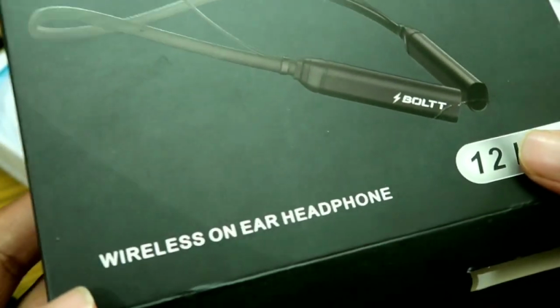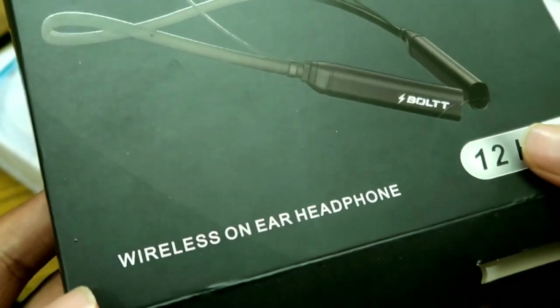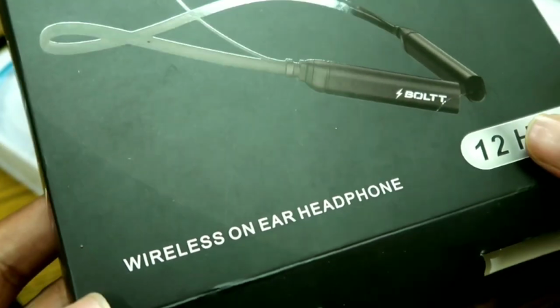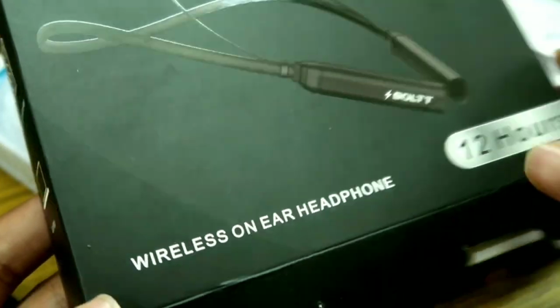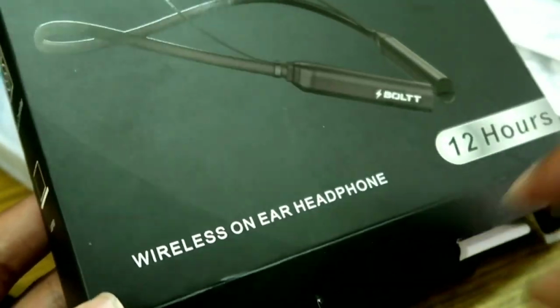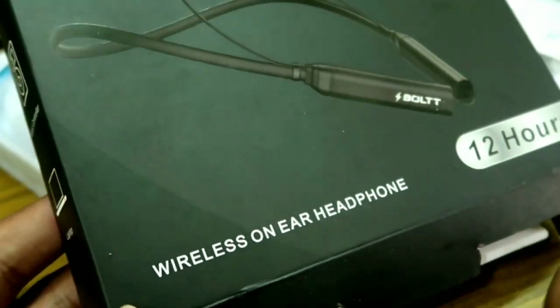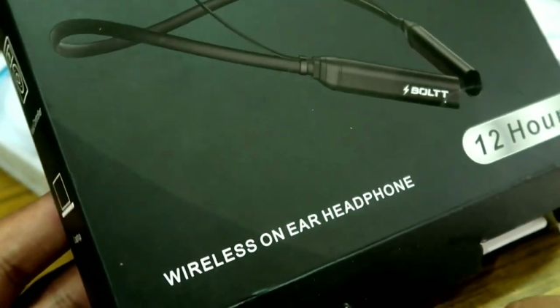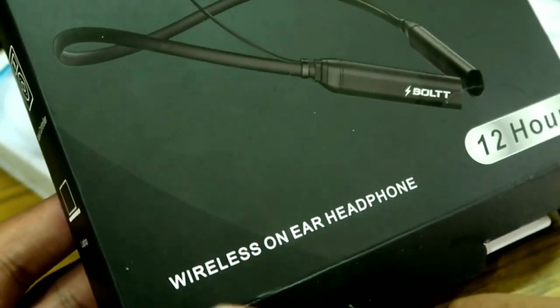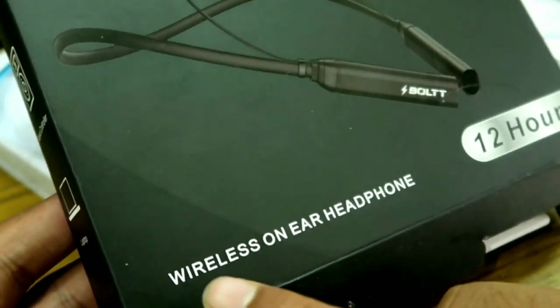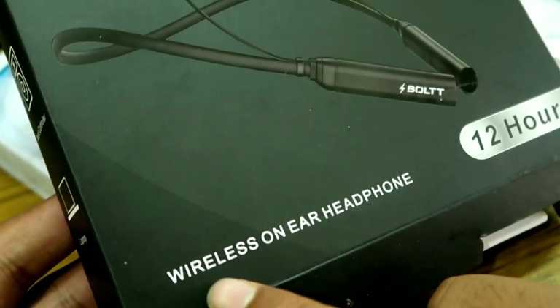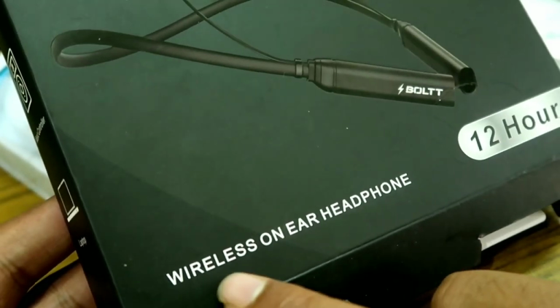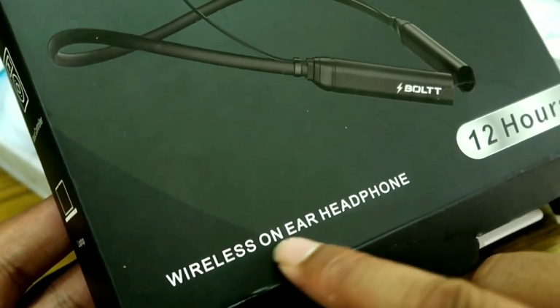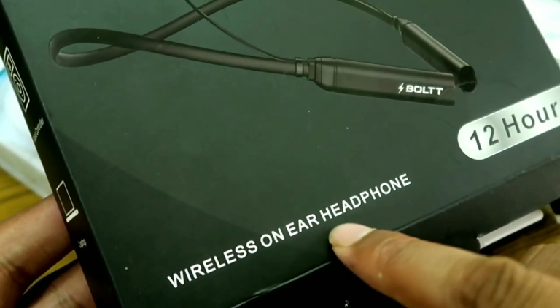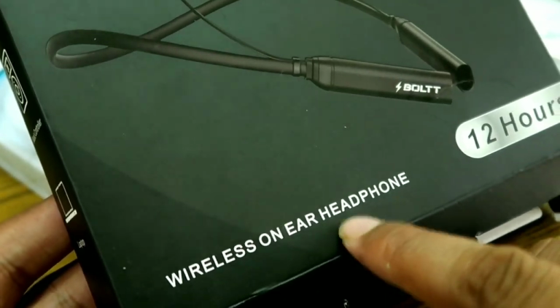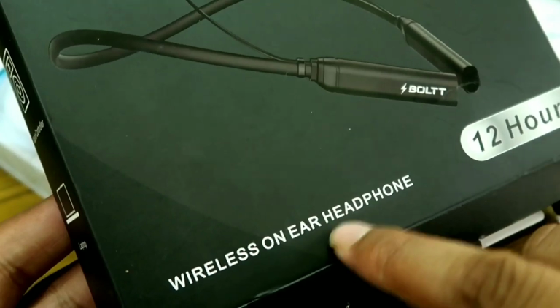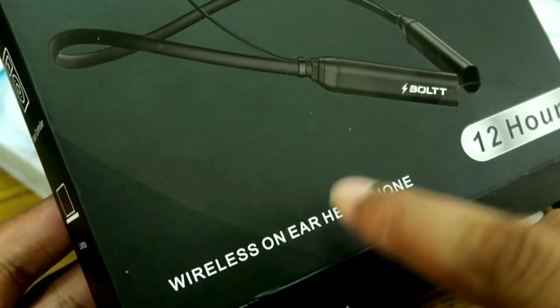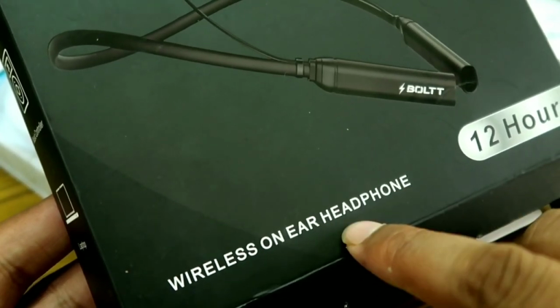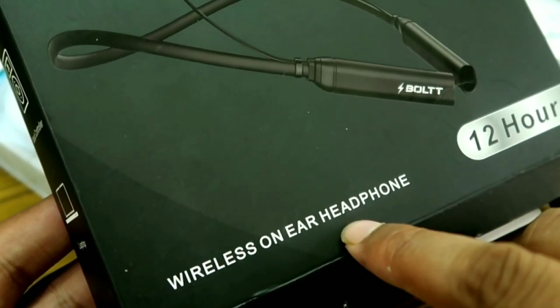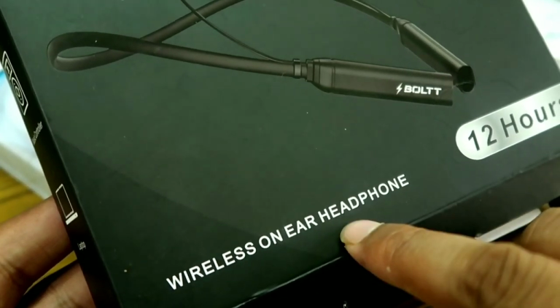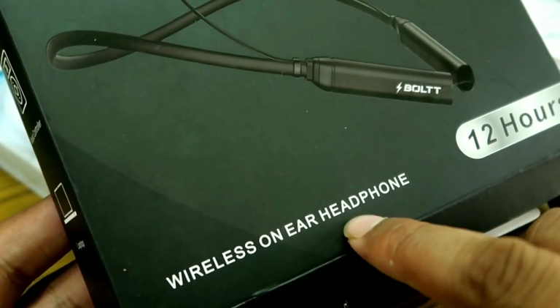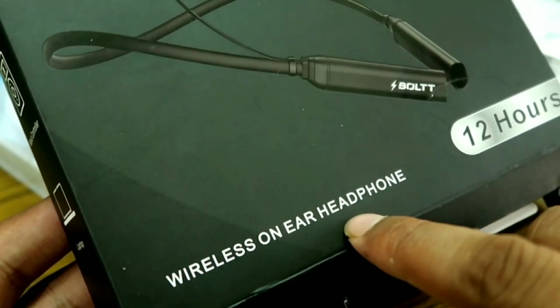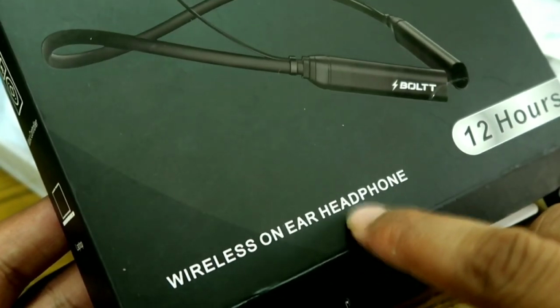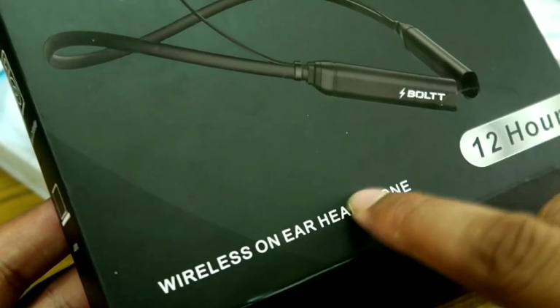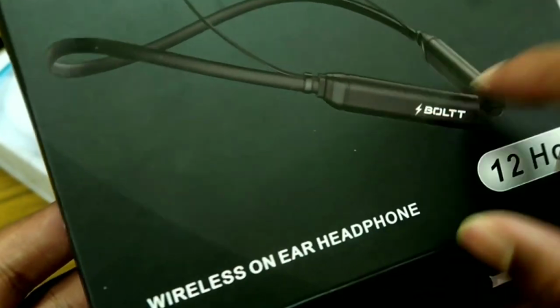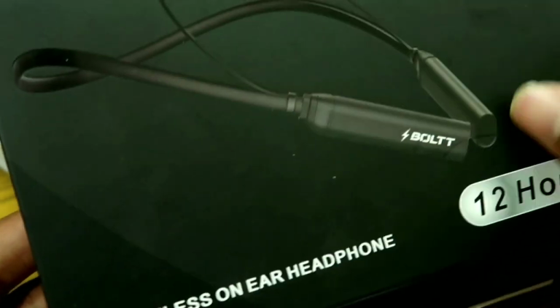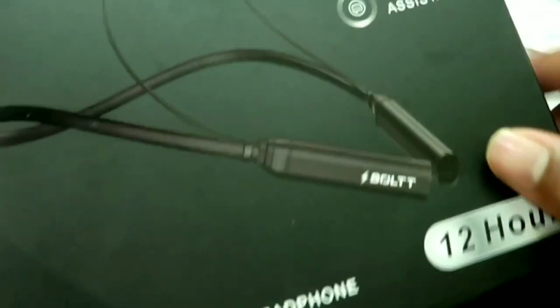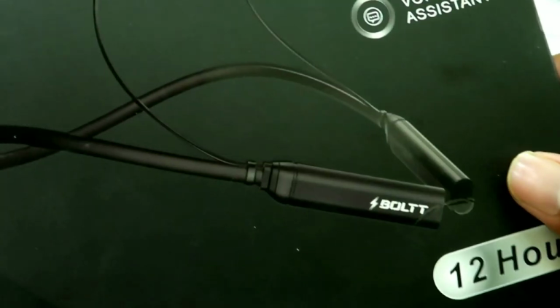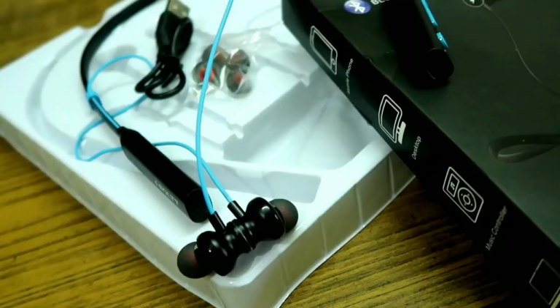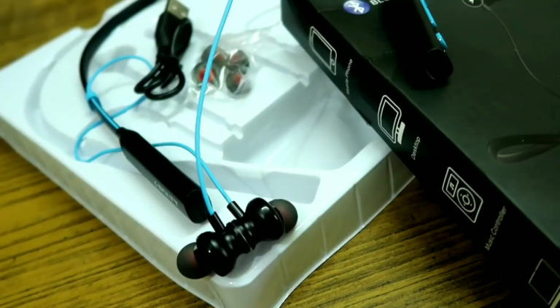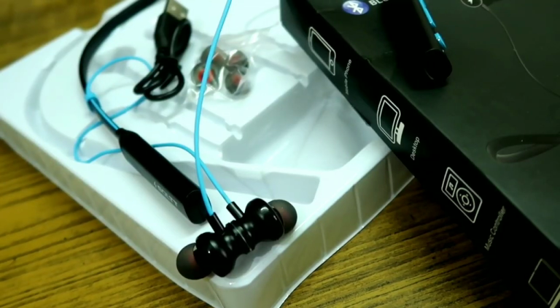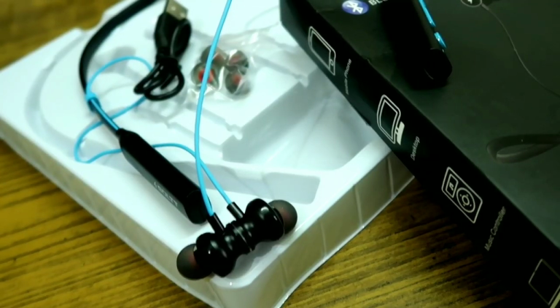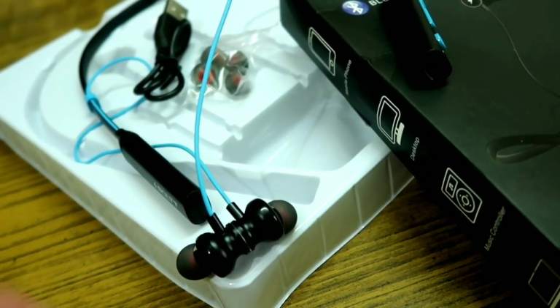If you travel with the device, you will need to keep it with you. Your phone is connected via ear and it has a magnet feature.